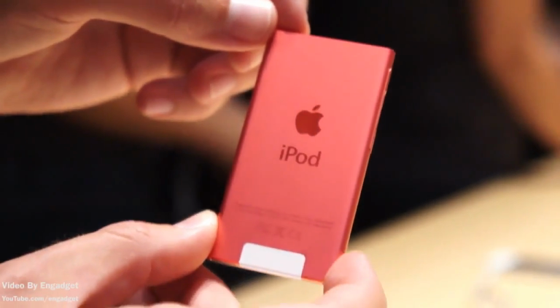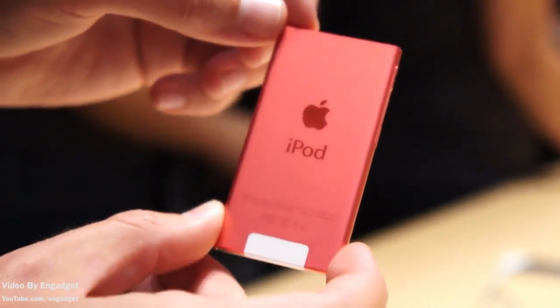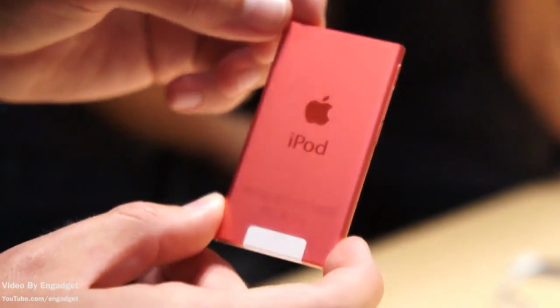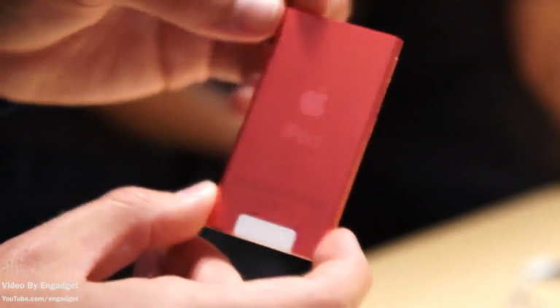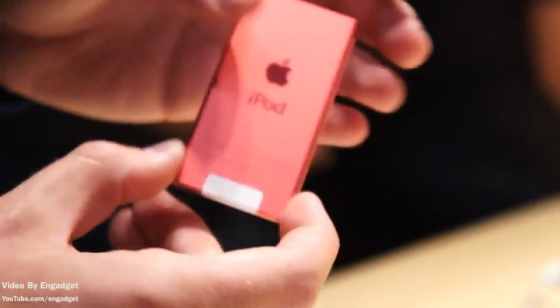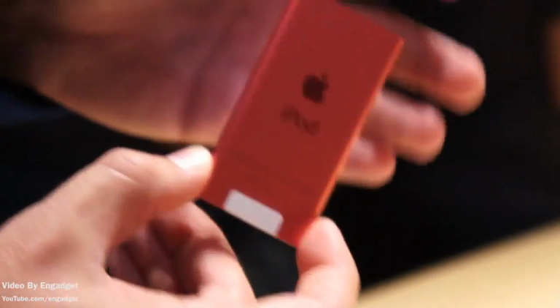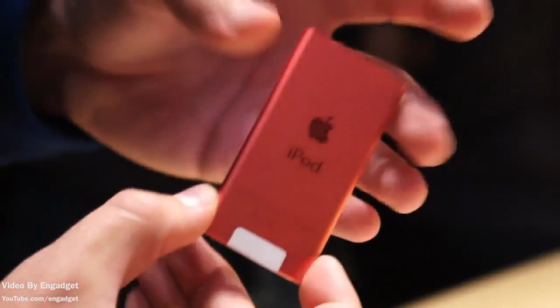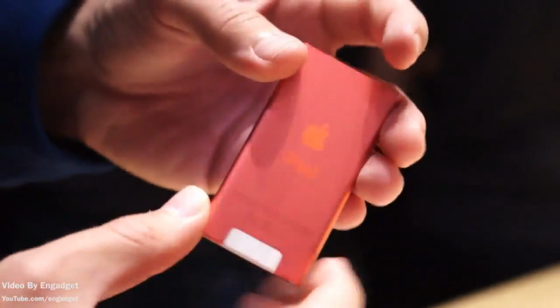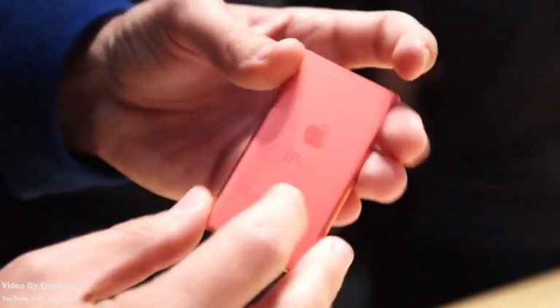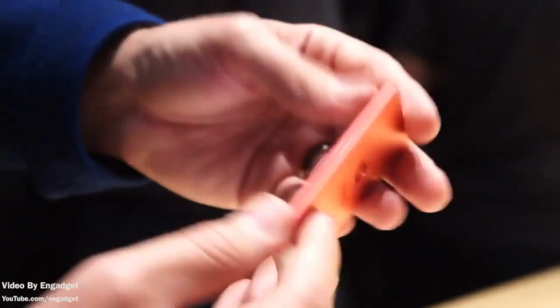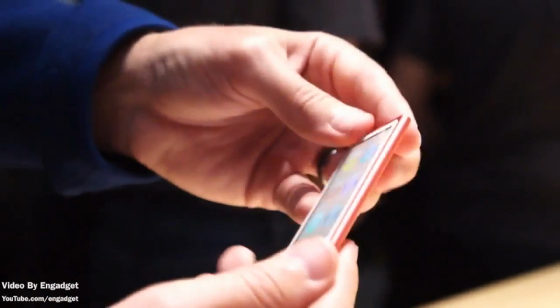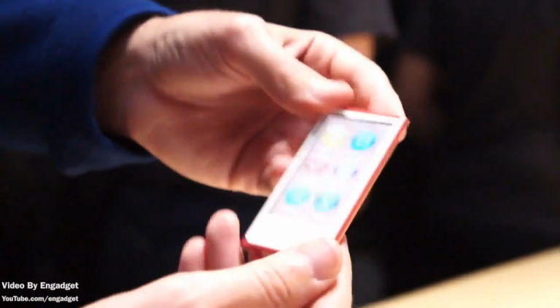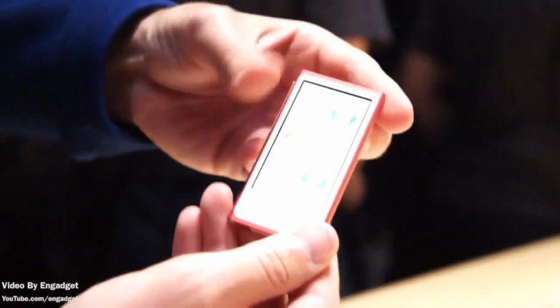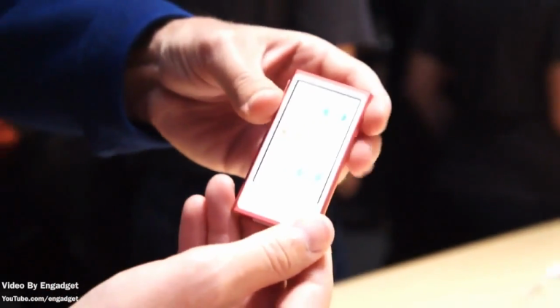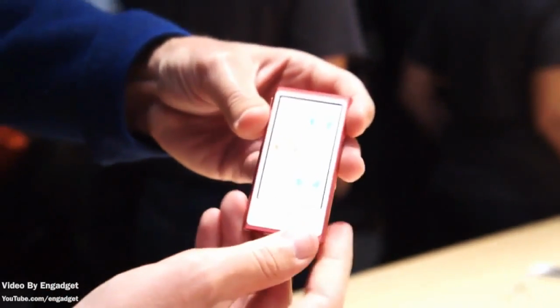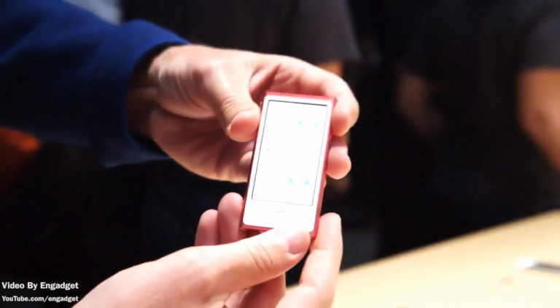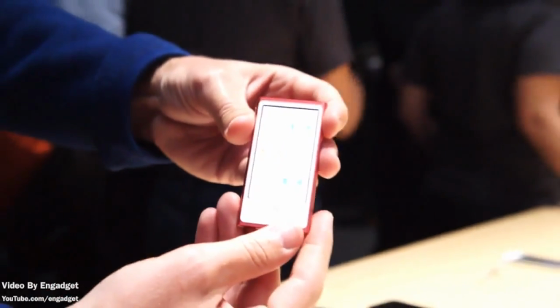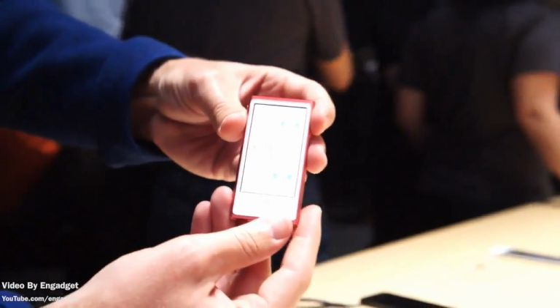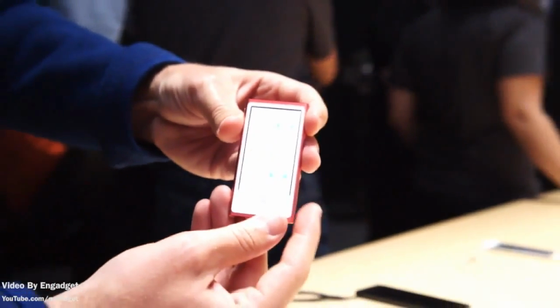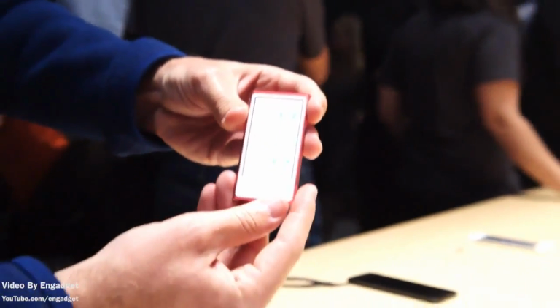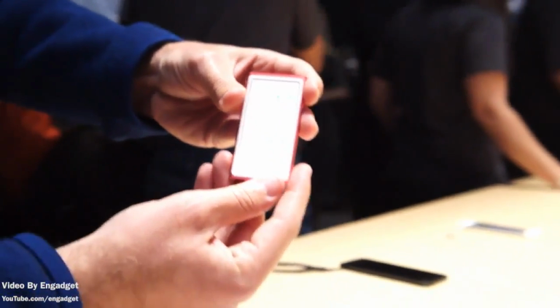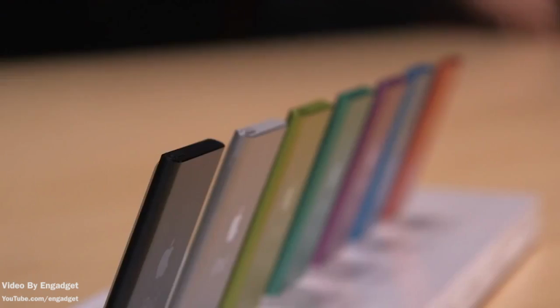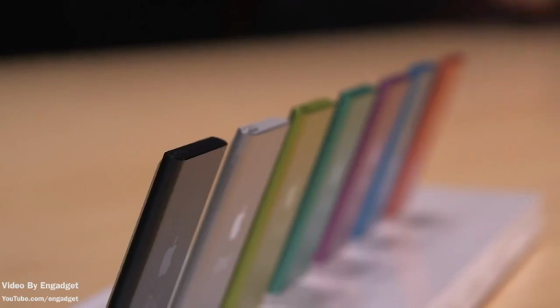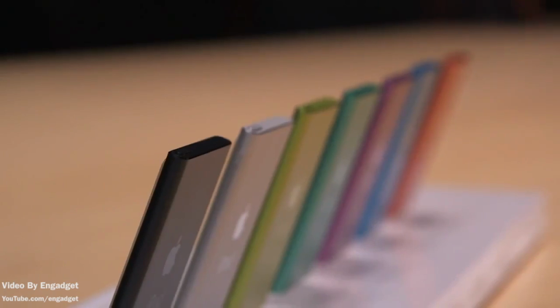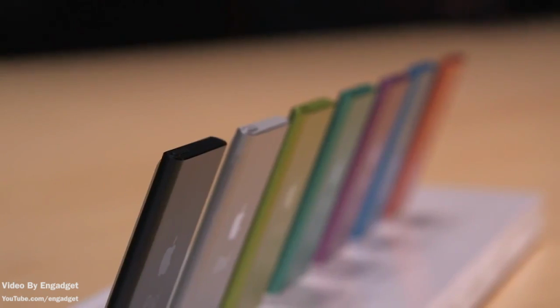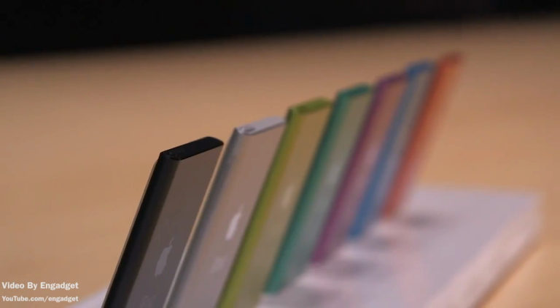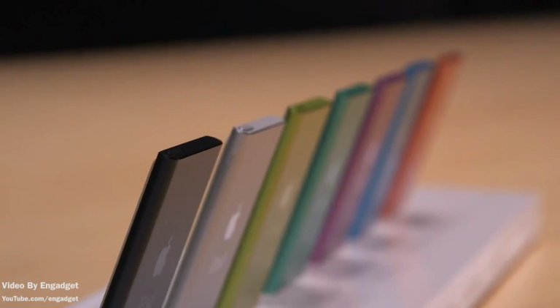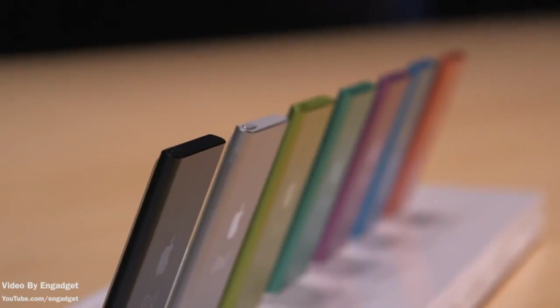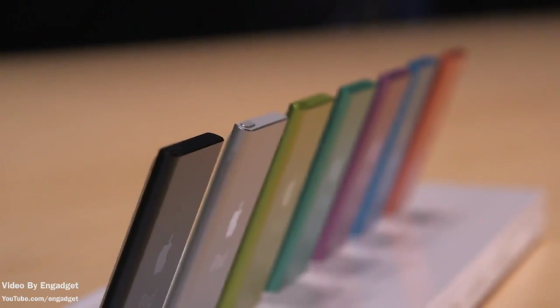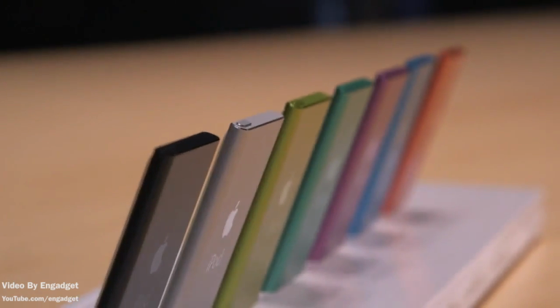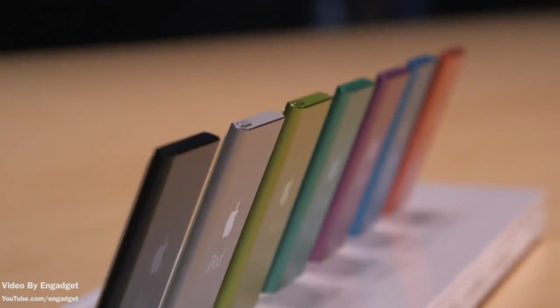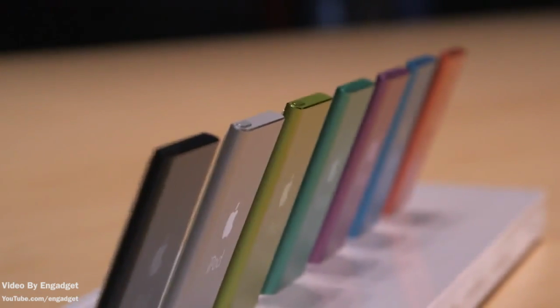Thanks for watching guys, this is just the overview of the just announced Apple iPod Nano 7th generation. I'll see you in my next video.